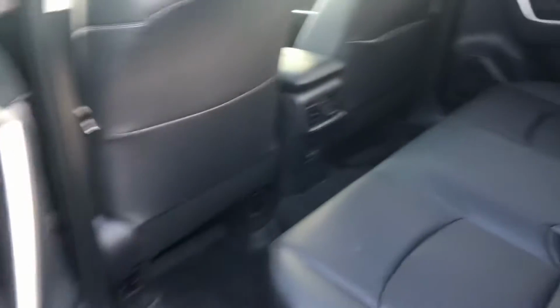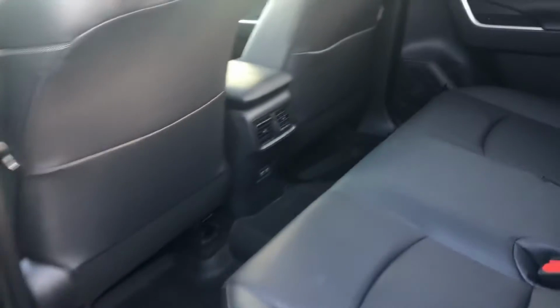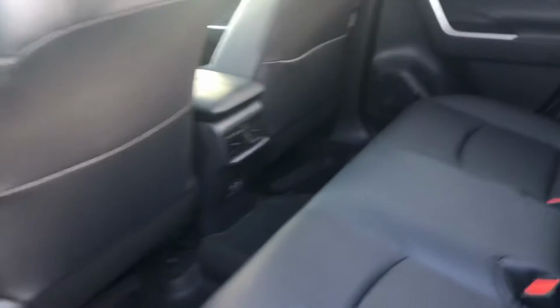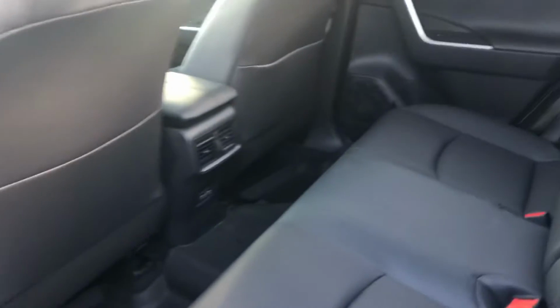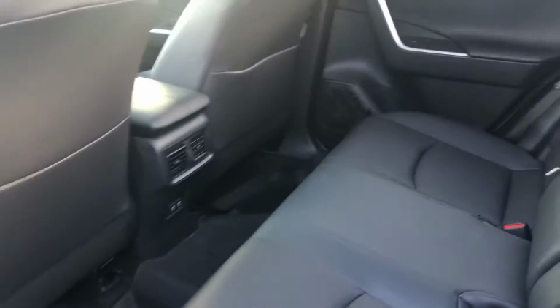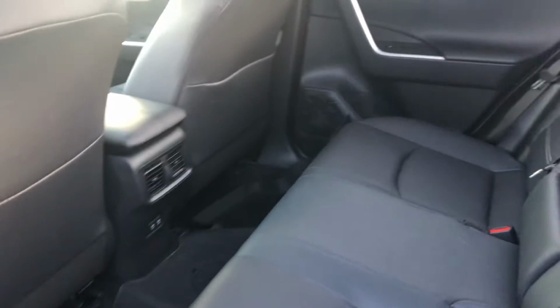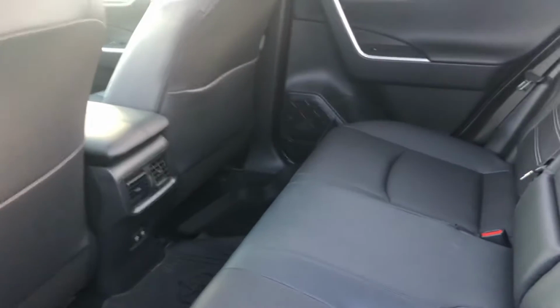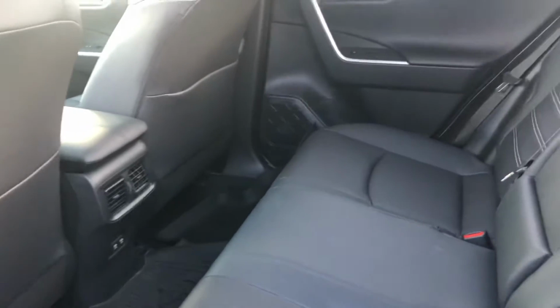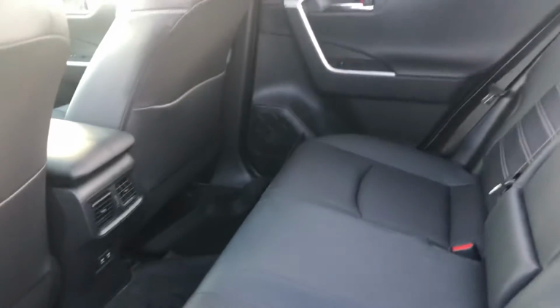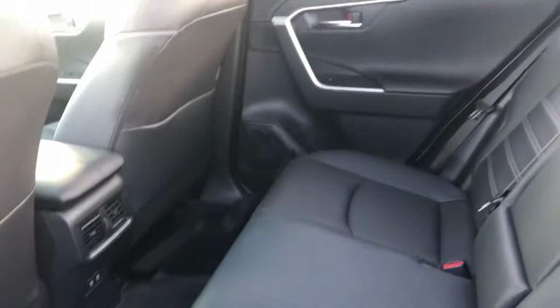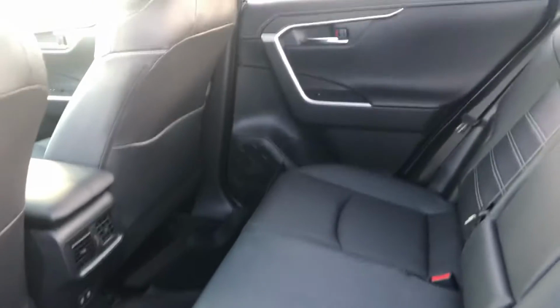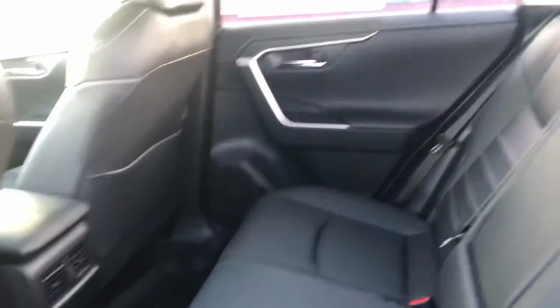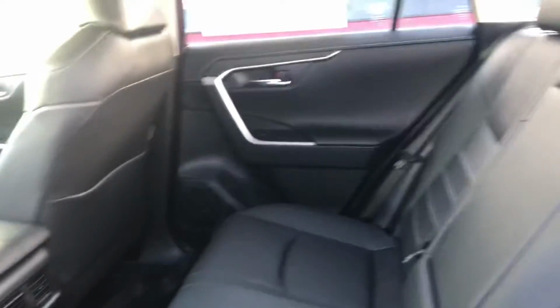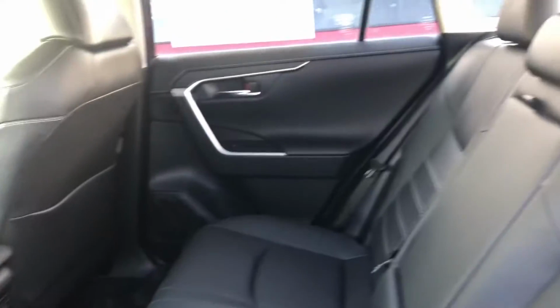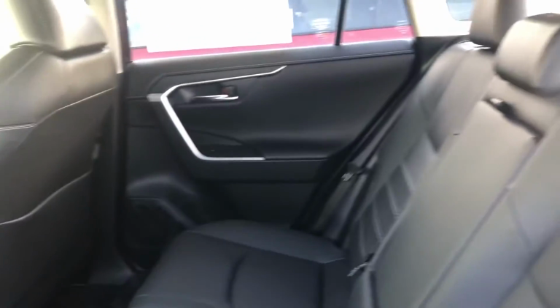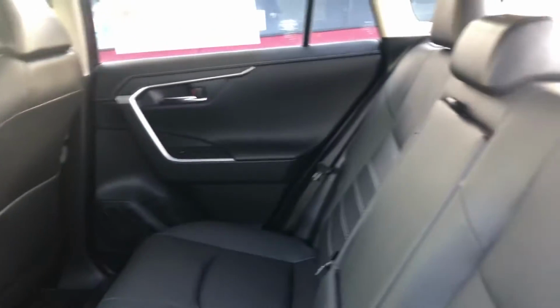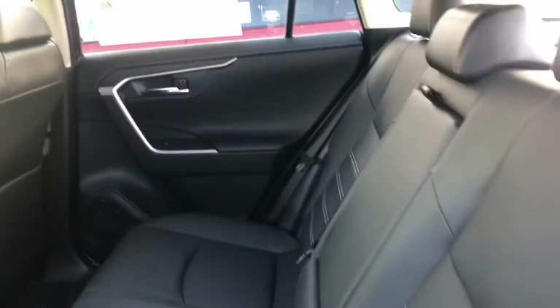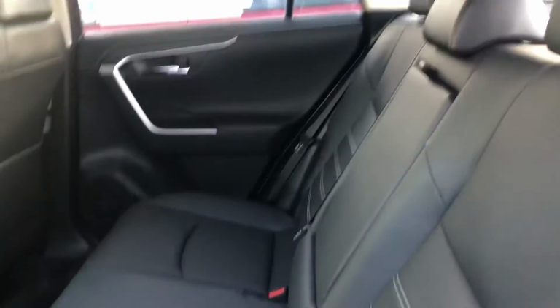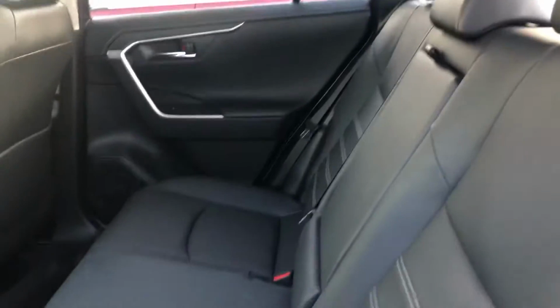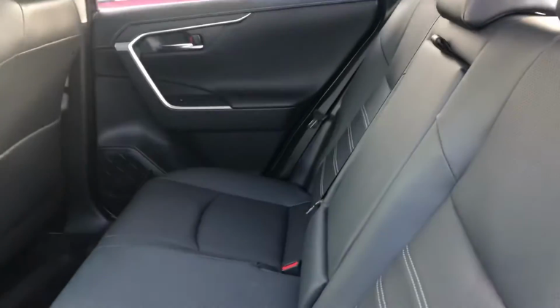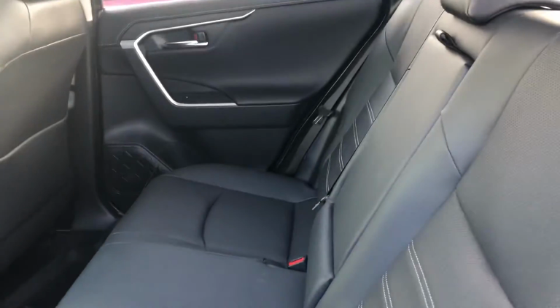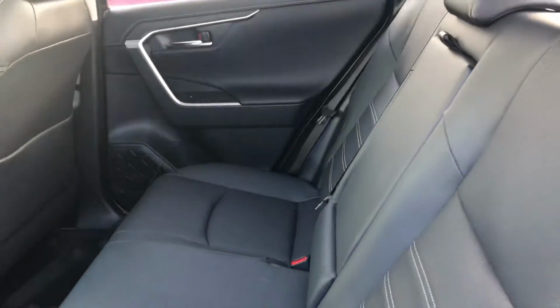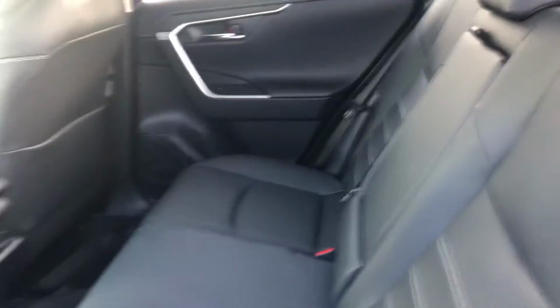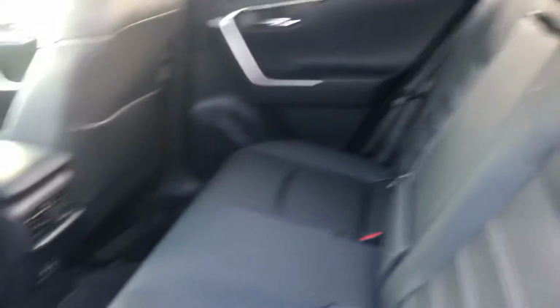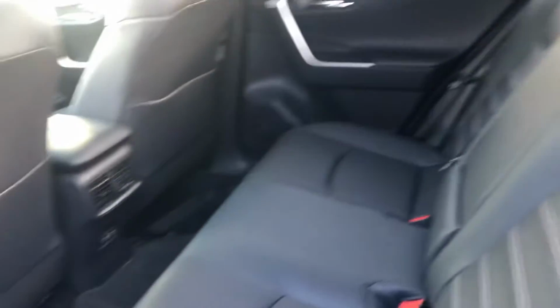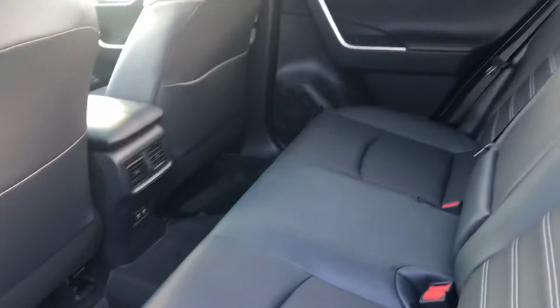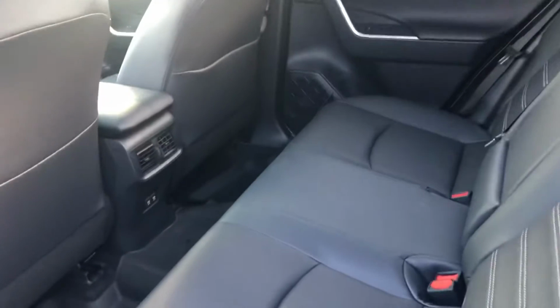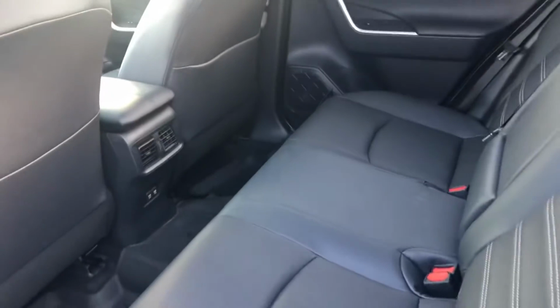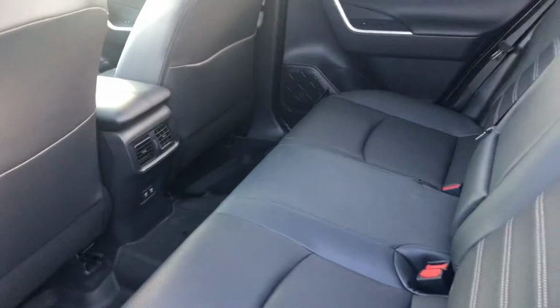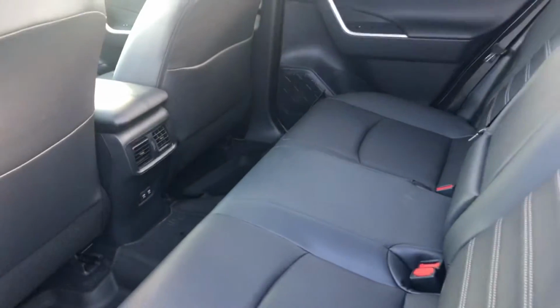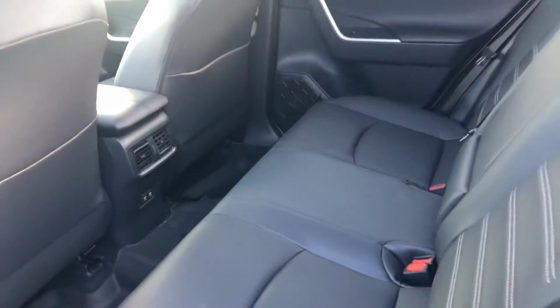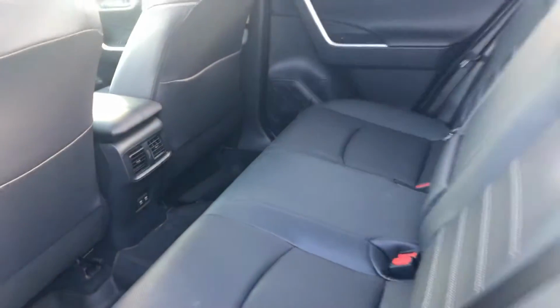Onto the back seats, you've got lots of leg and knee room for passengers. You can also lay these seats flat as well.